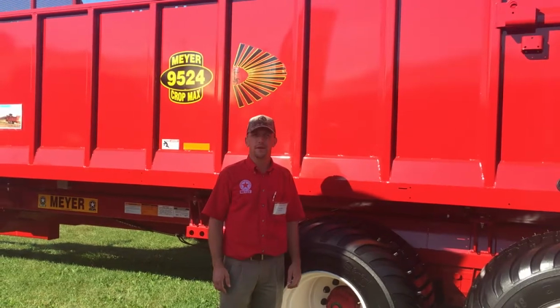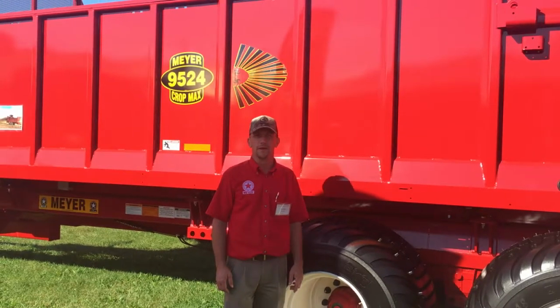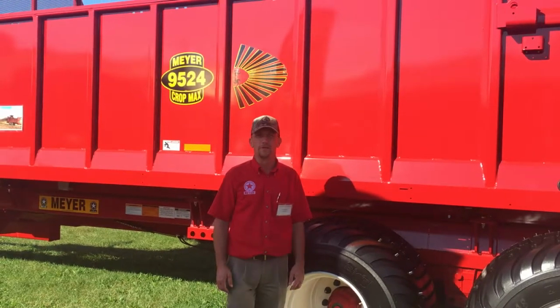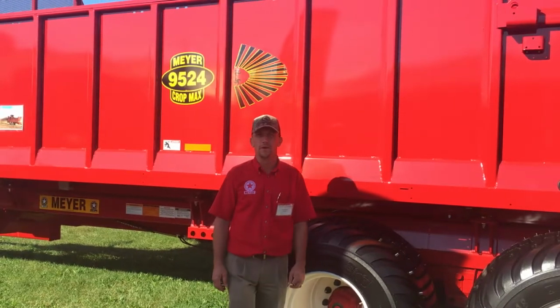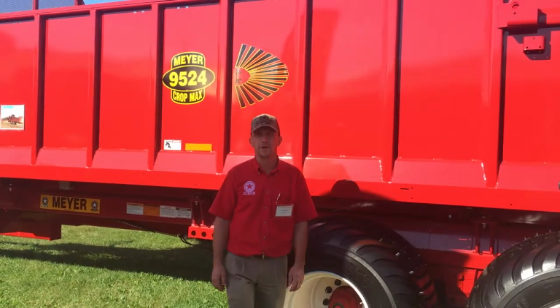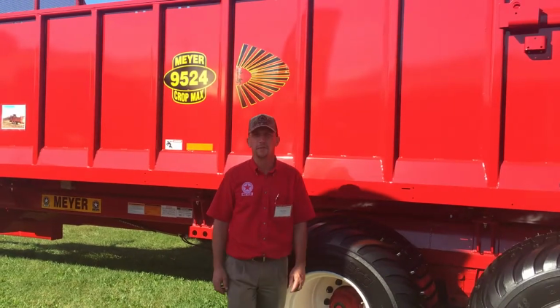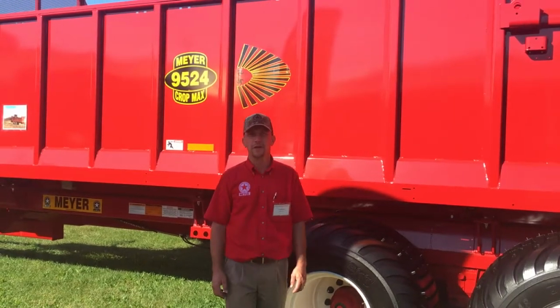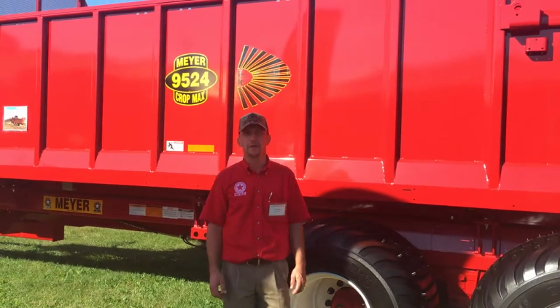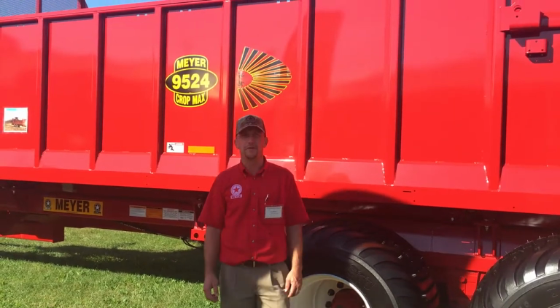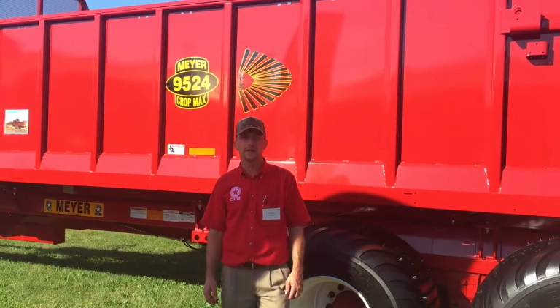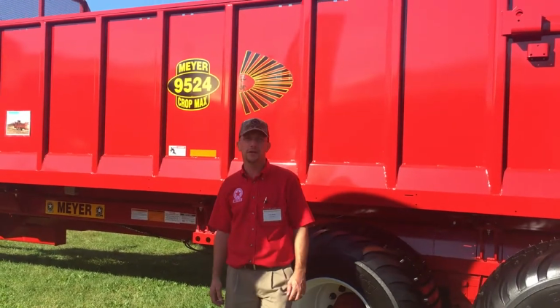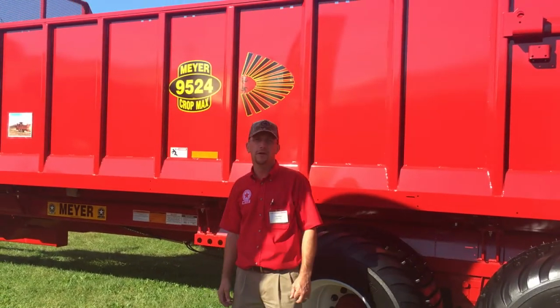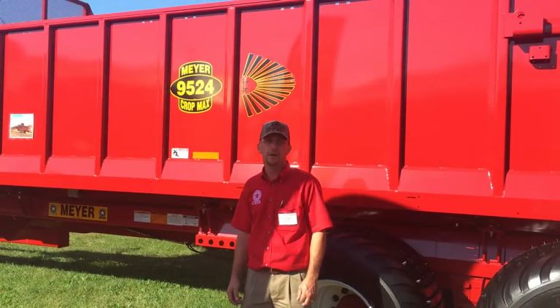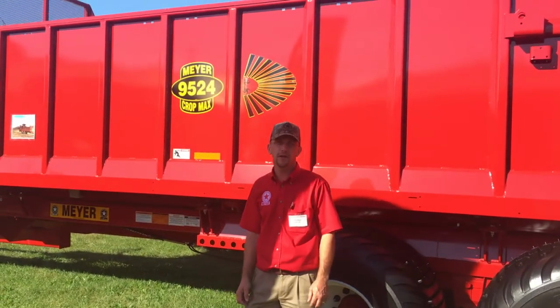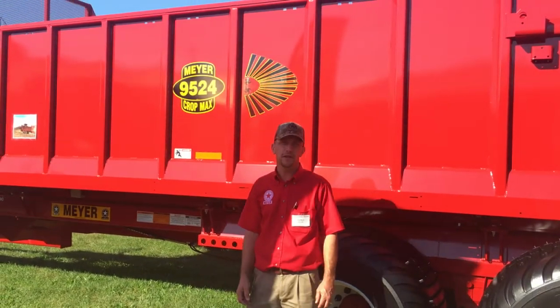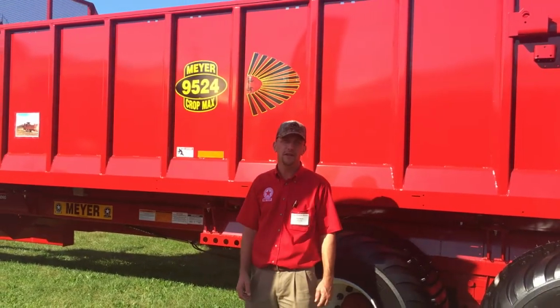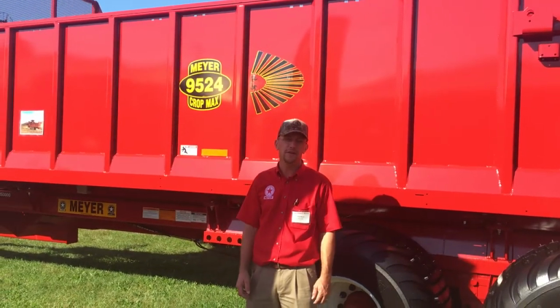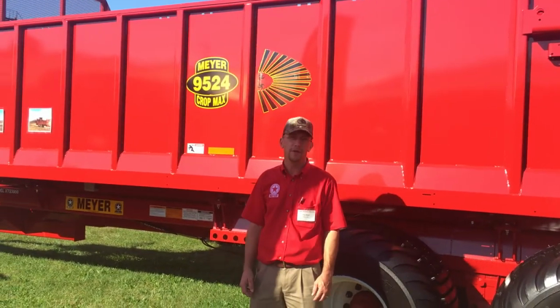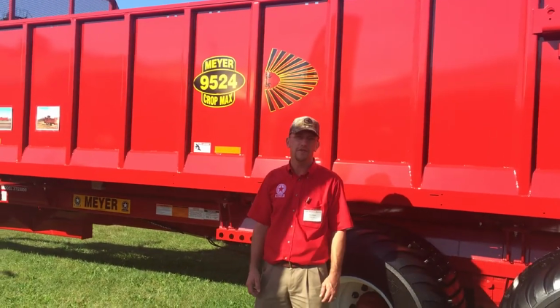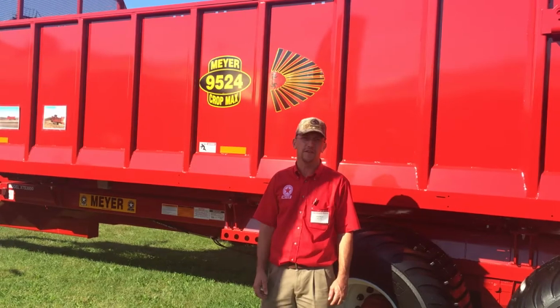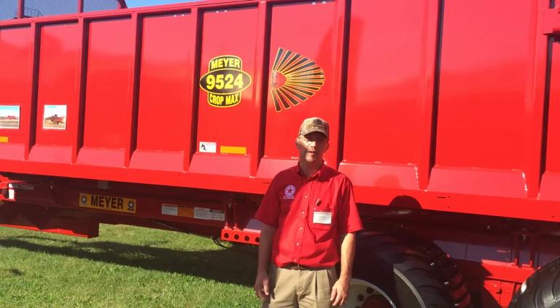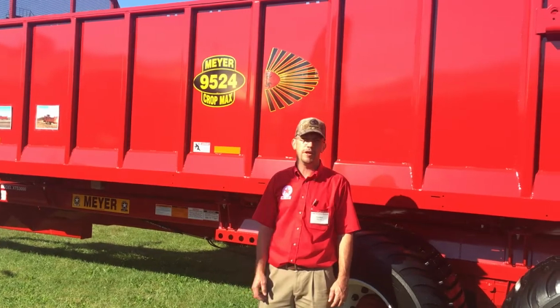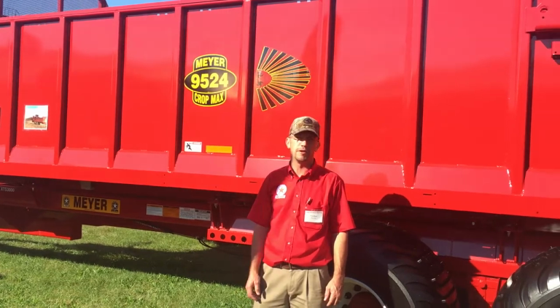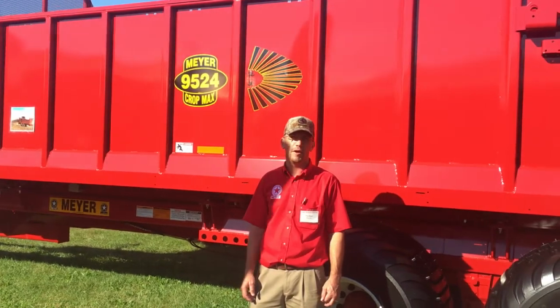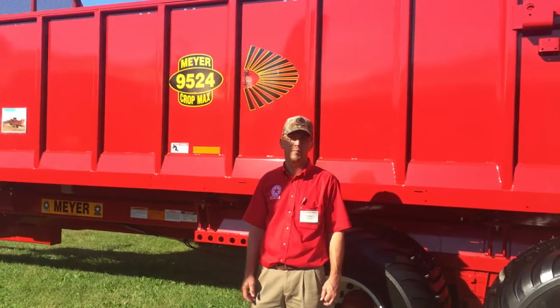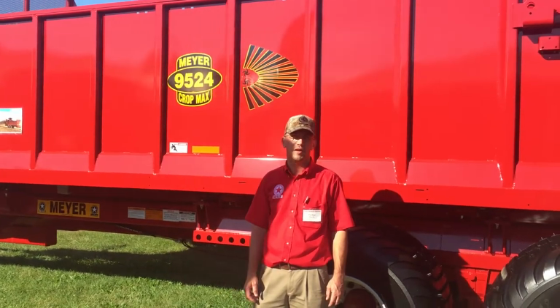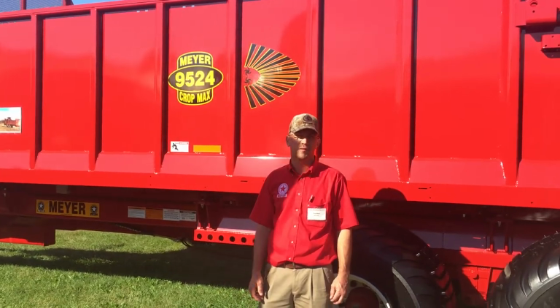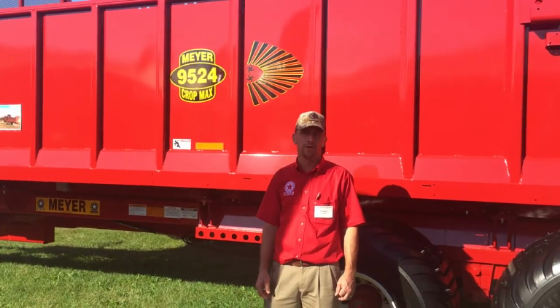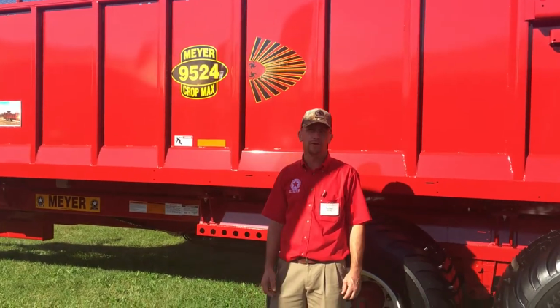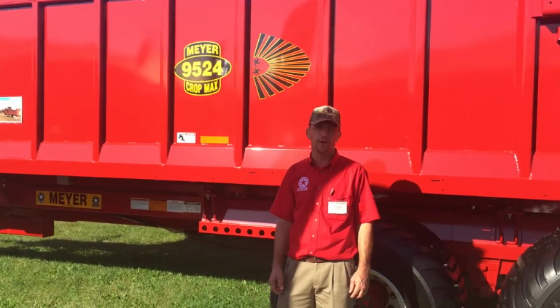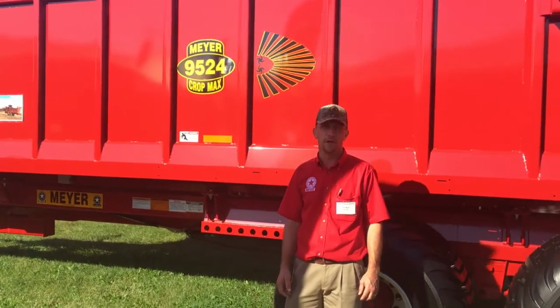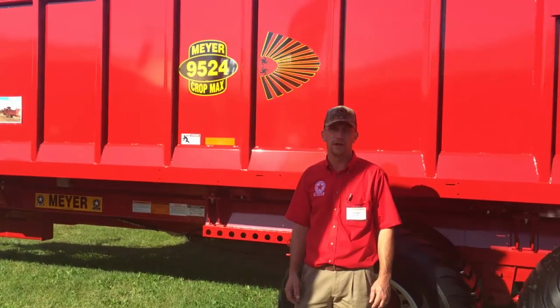Hi, I'm Troy Meyer from Meyer Manufacturing. We're here today to give you the basics on the Meyer CropMax manure spreader line.